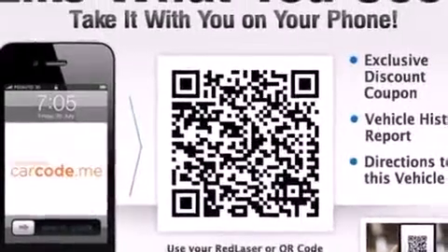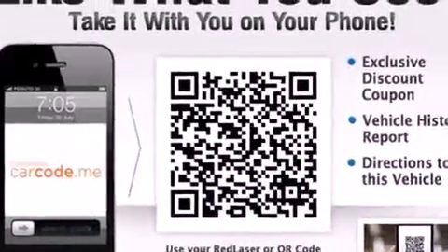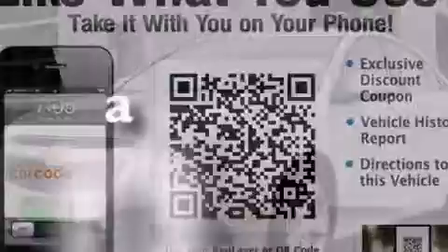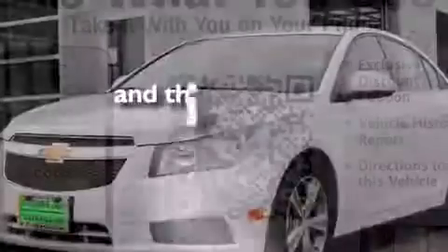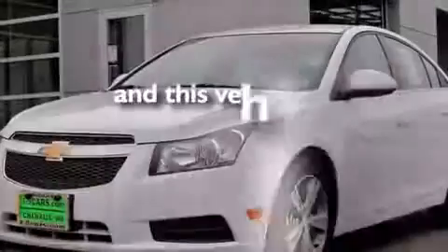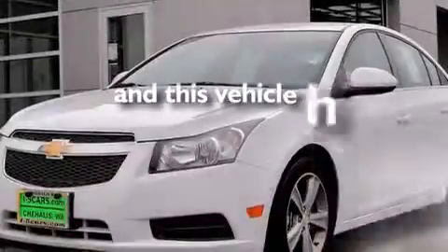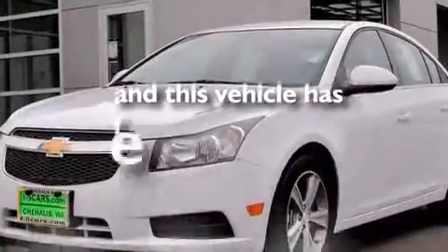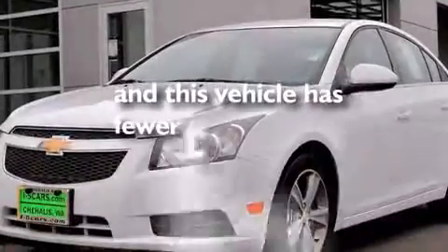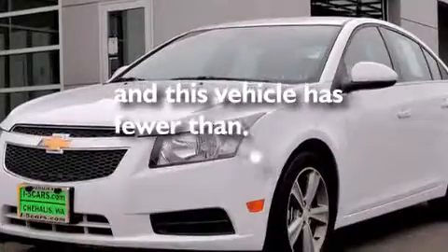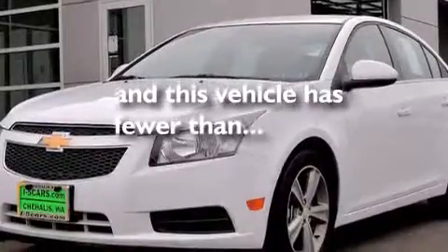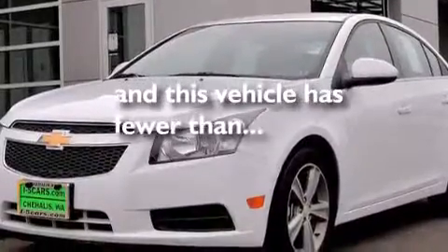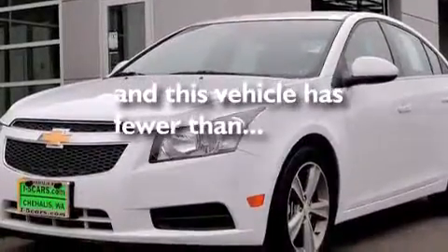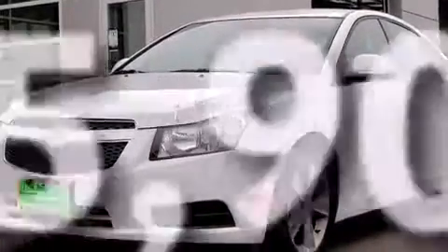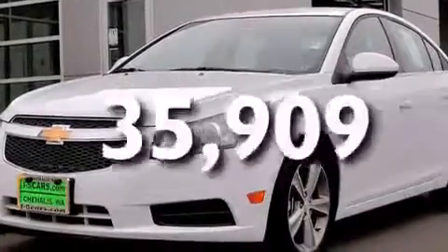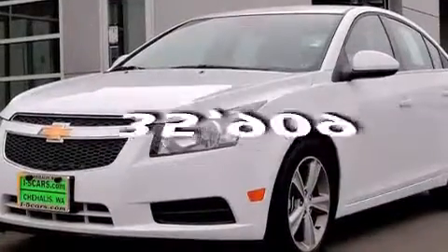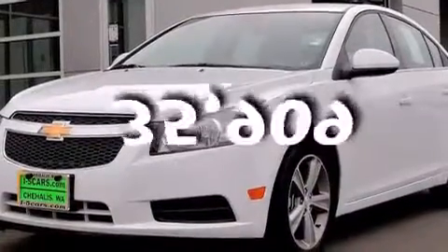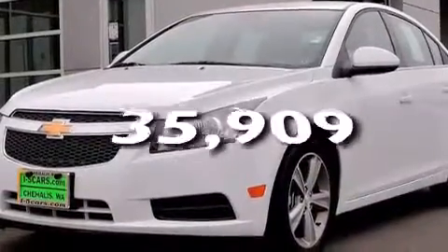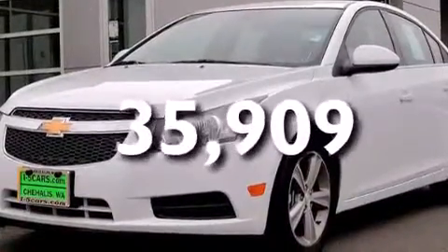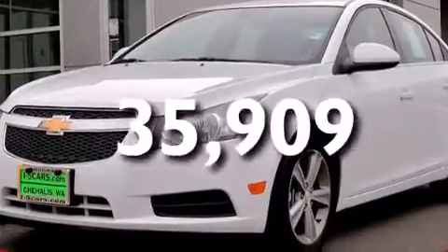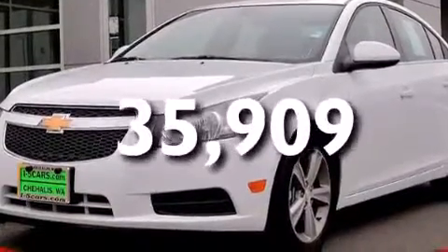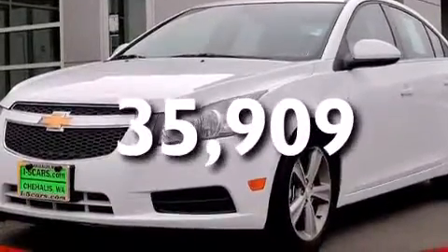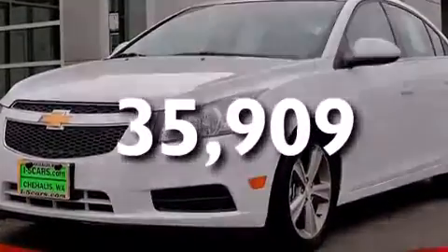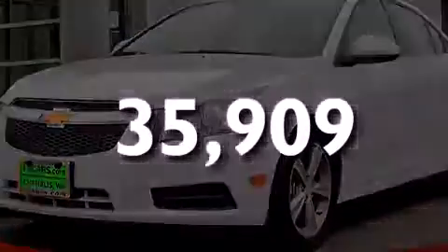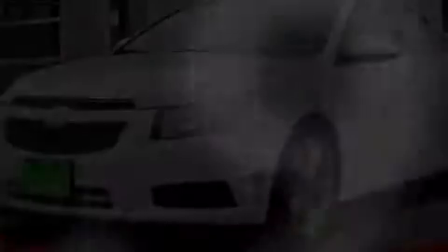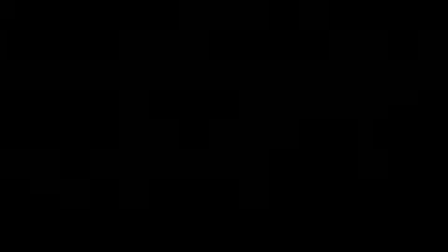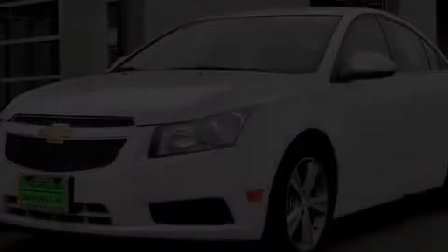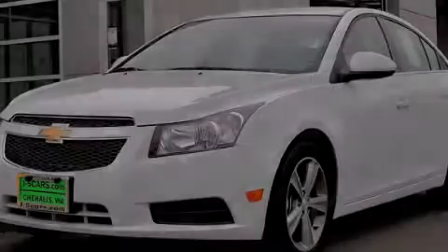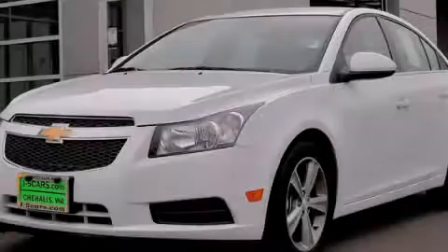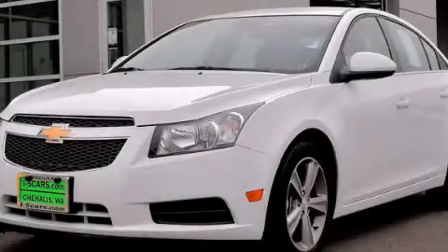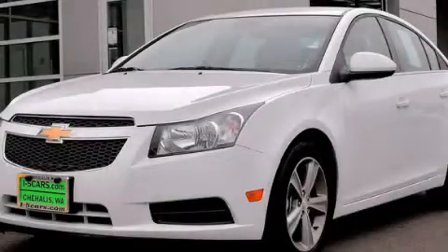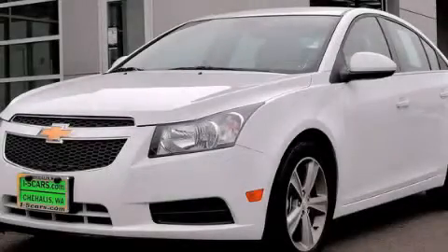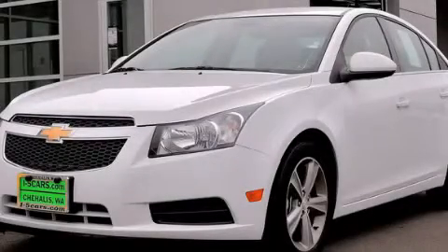This vehicle has fewer than 36,000 miles on the odometer. Stop by today and test drive this vehicle for yourself.